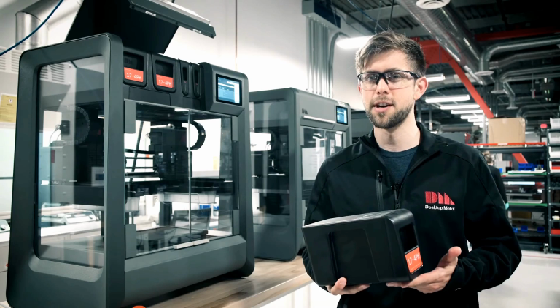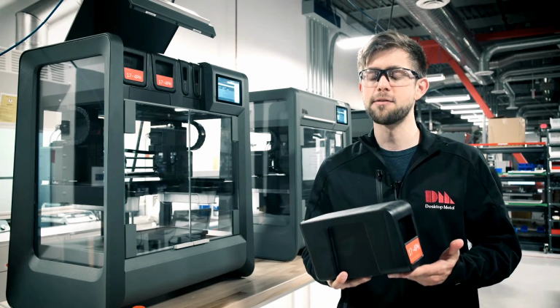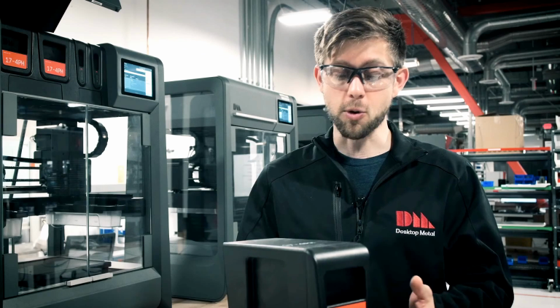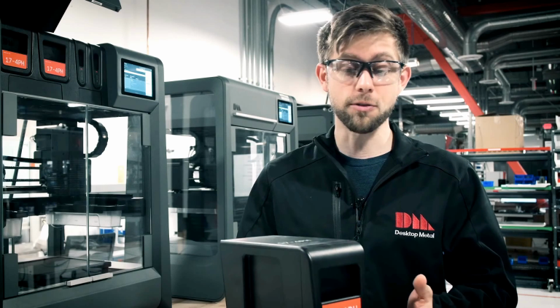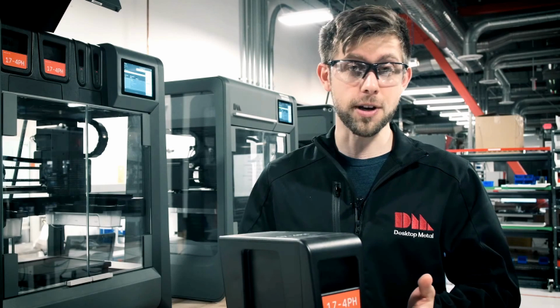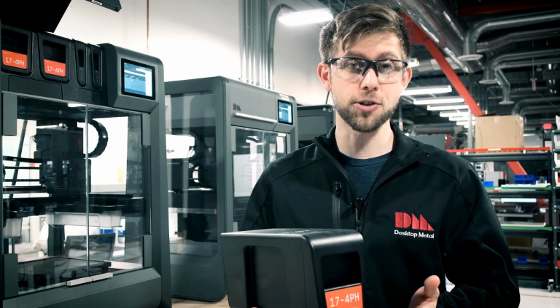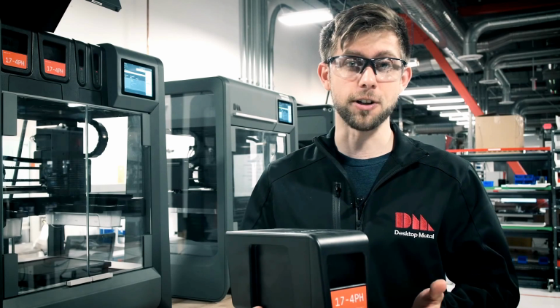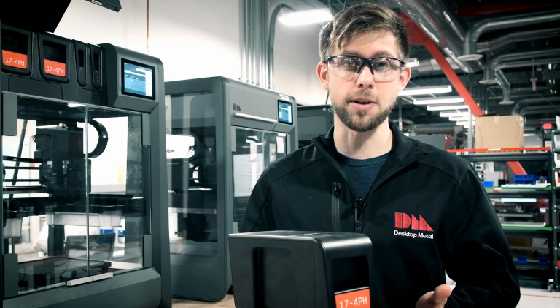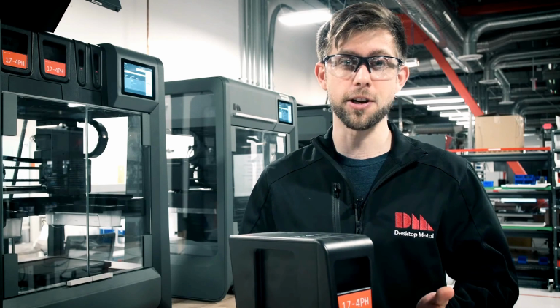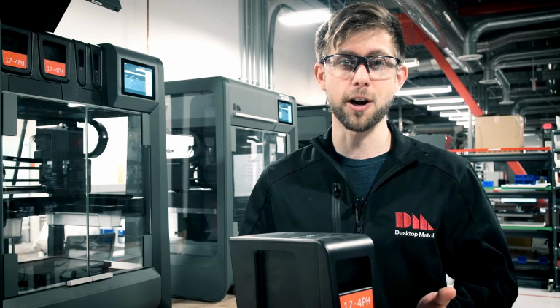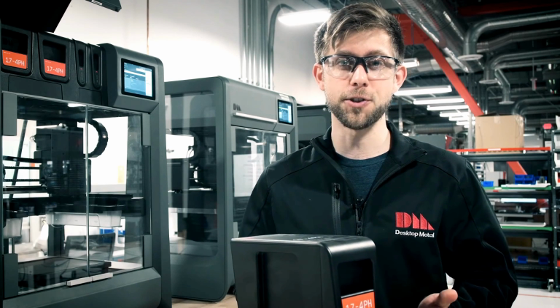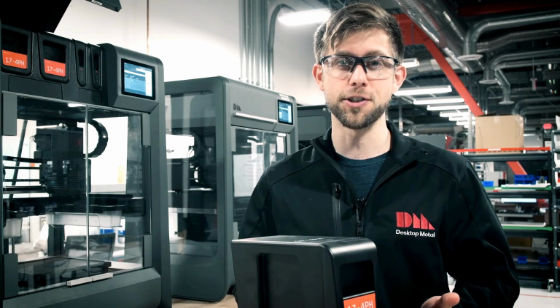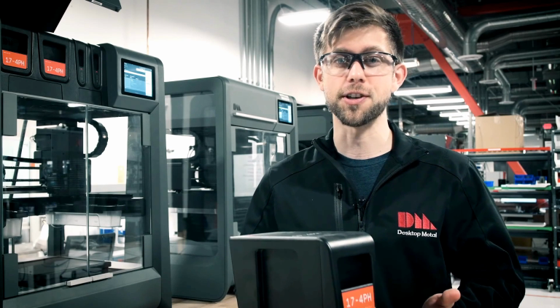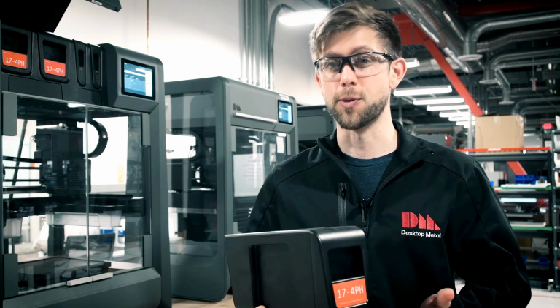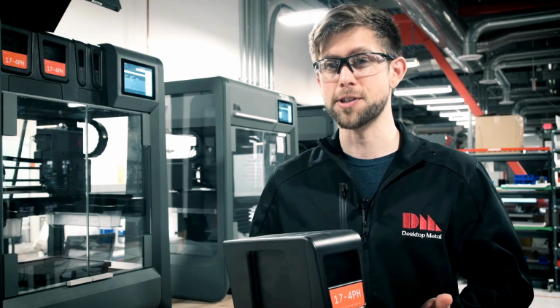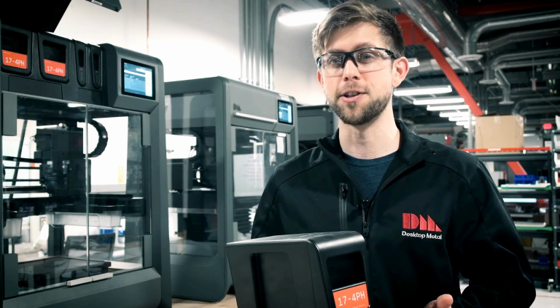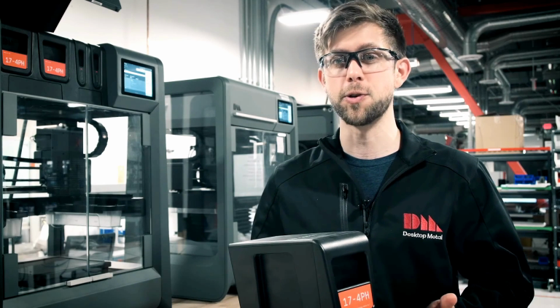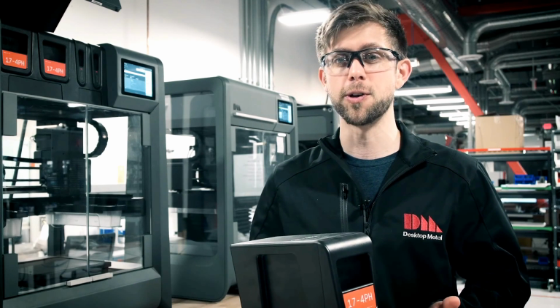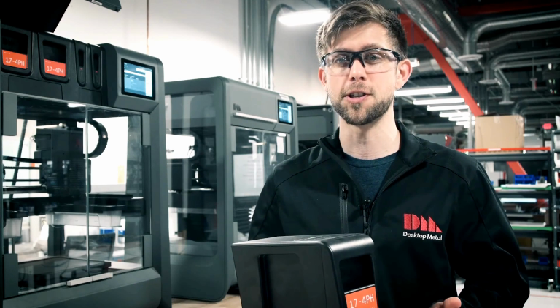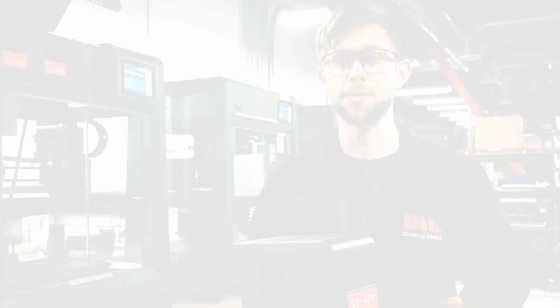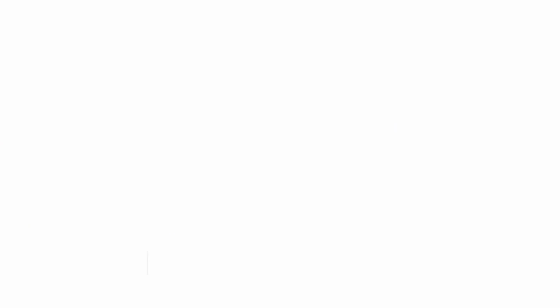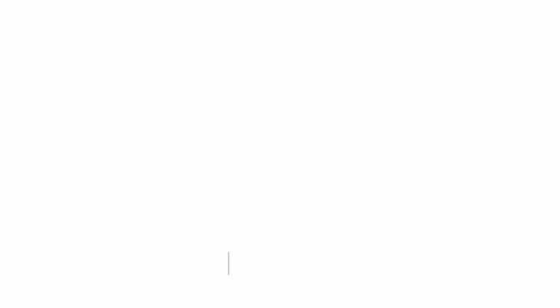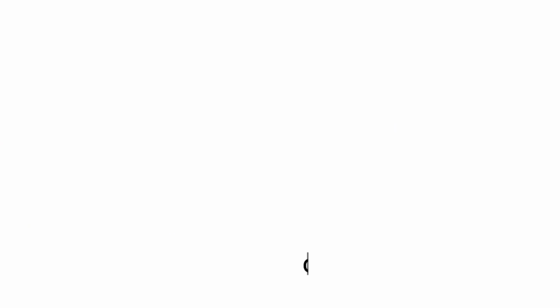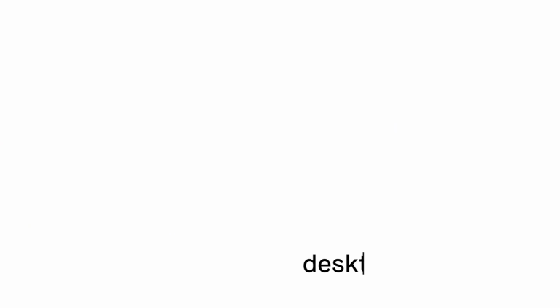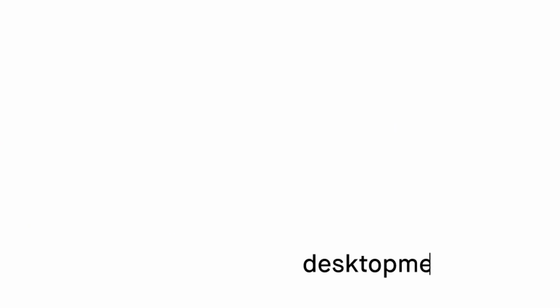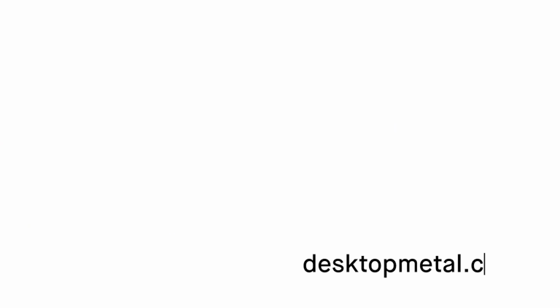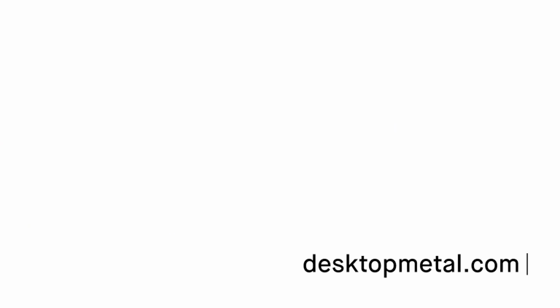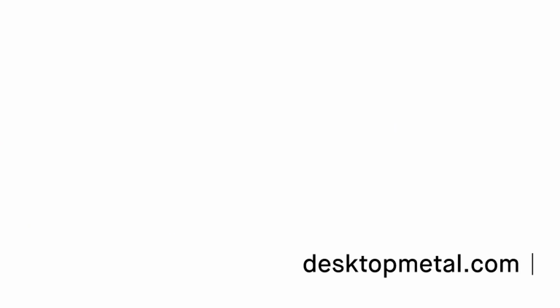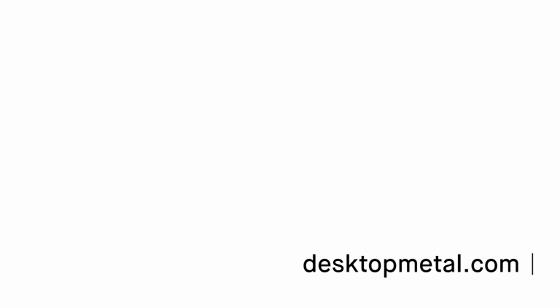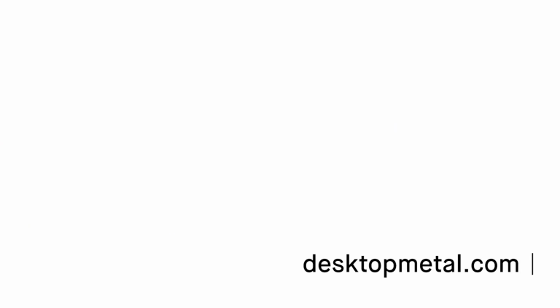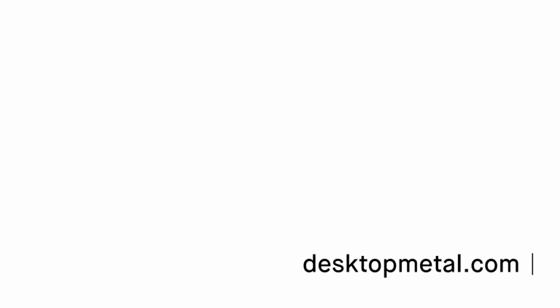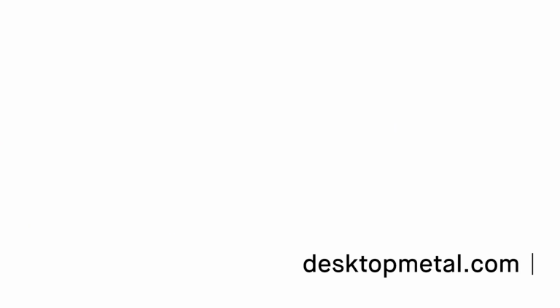For more information on the media cartridges and the rest of the Studio System, head on over to DesktopMetal.com.